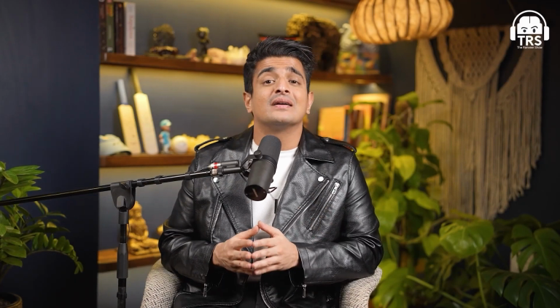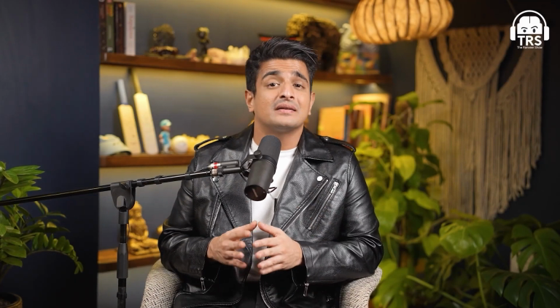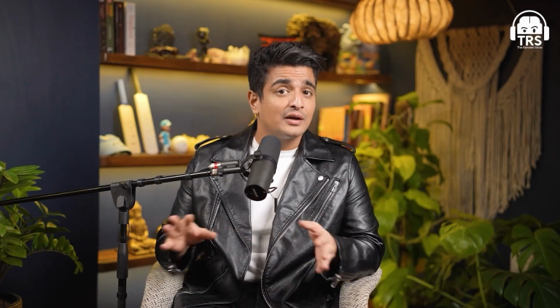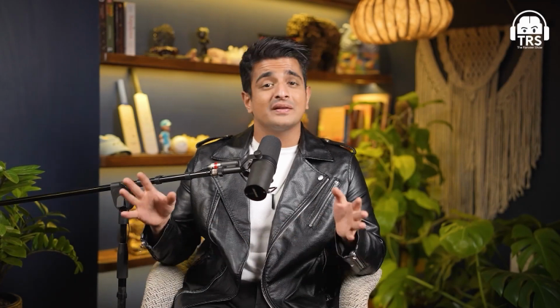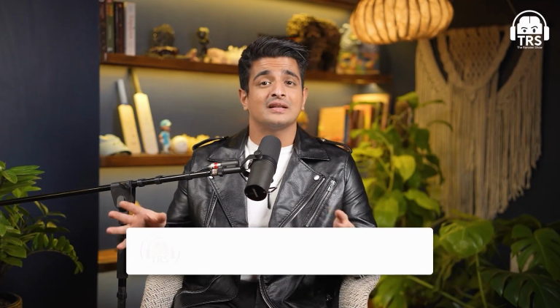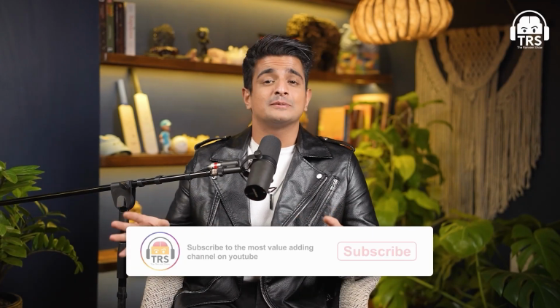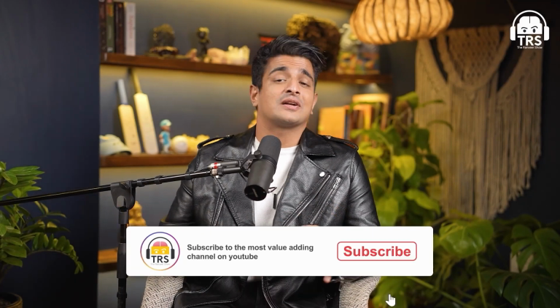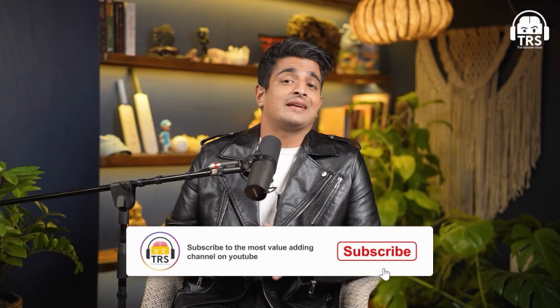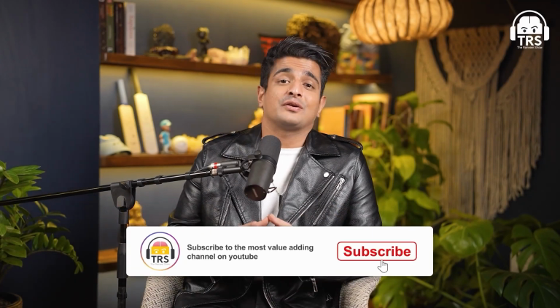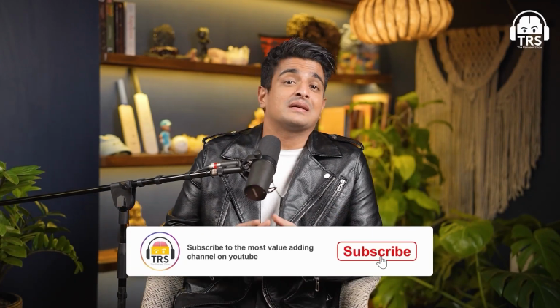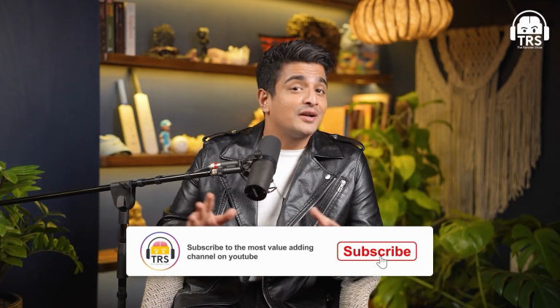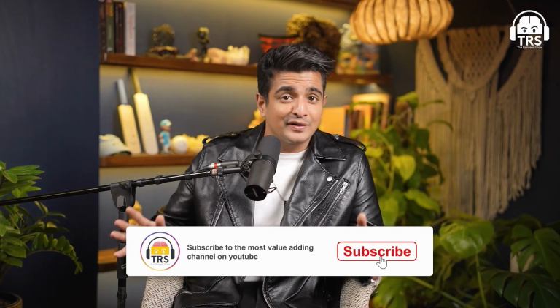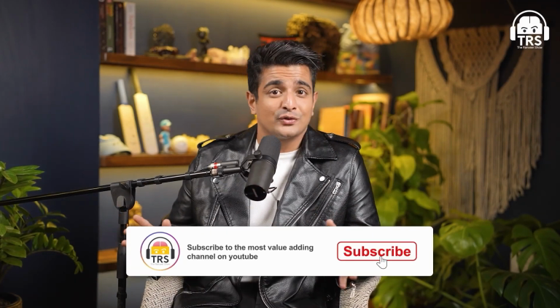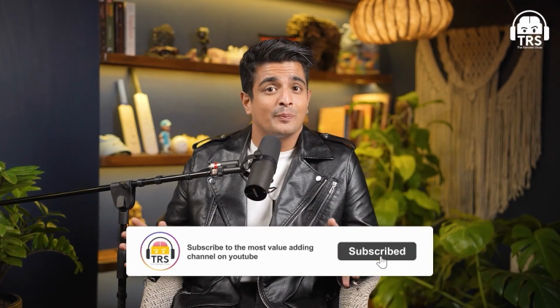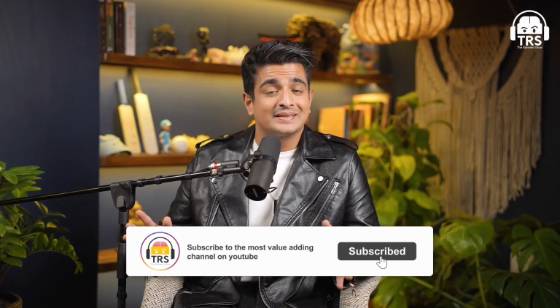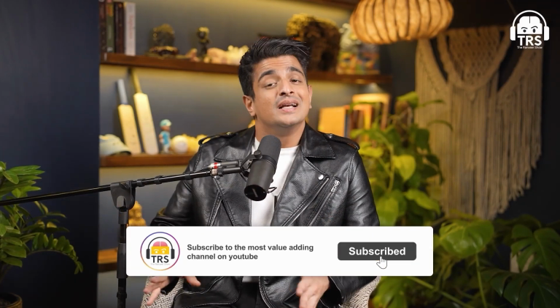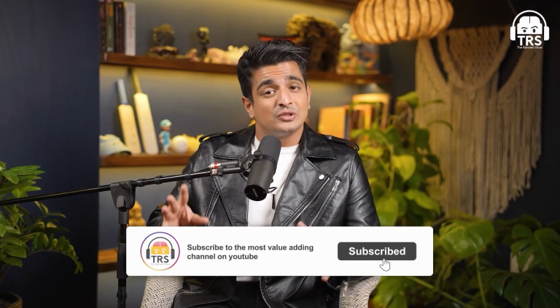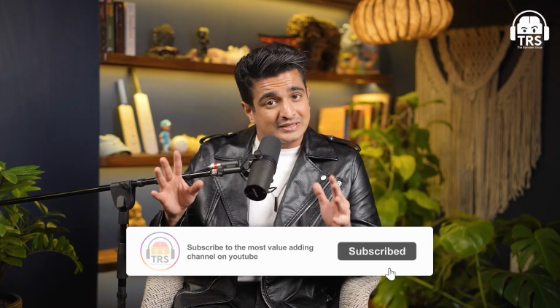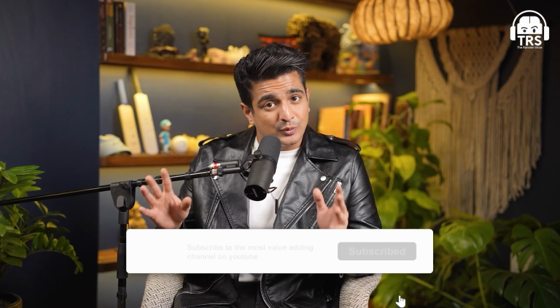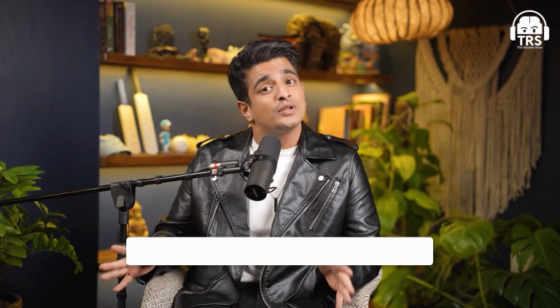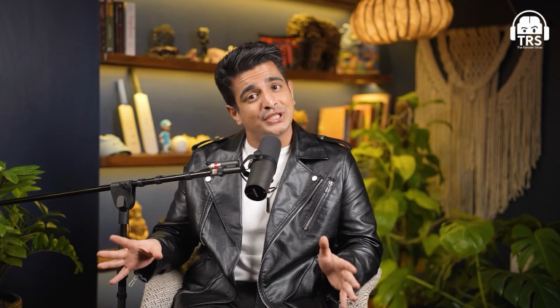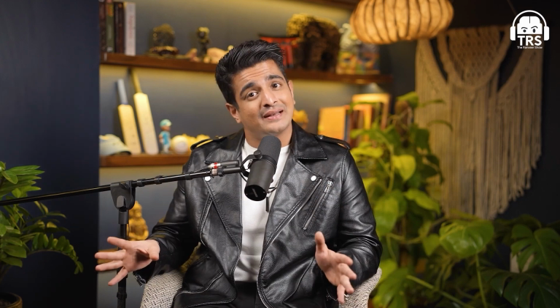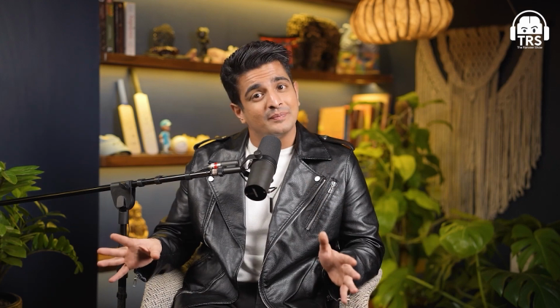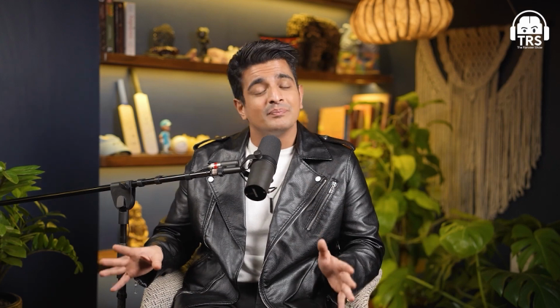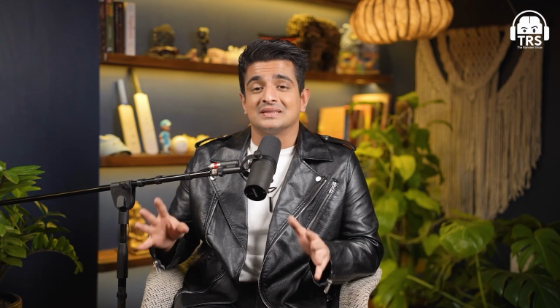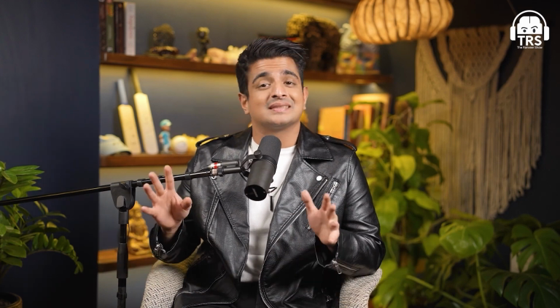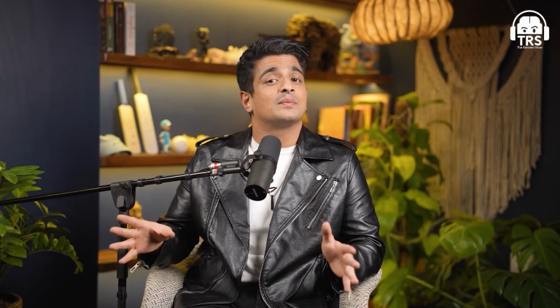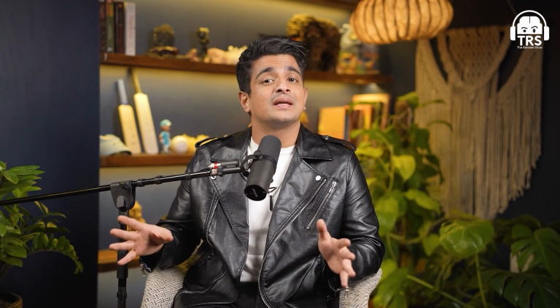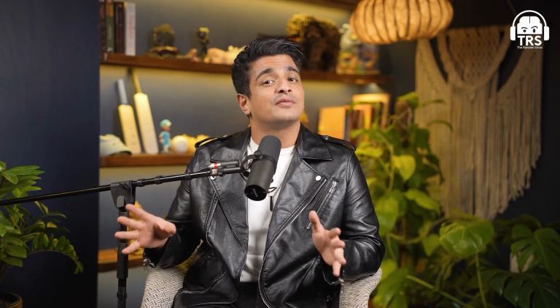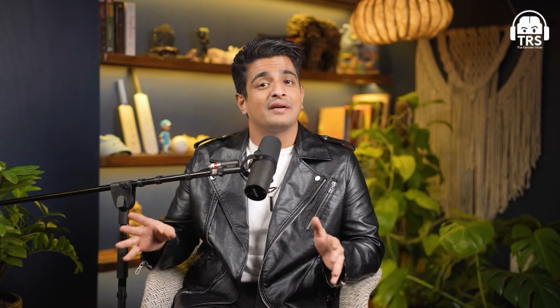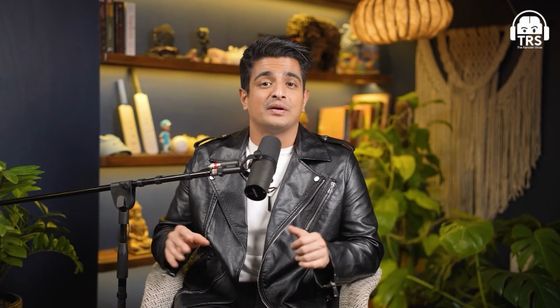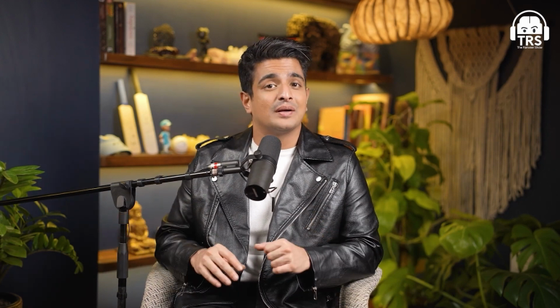If you enjoyed this clip, we've uploaded many other clips on a variety of topics — explore the channel because there's something for everyone.